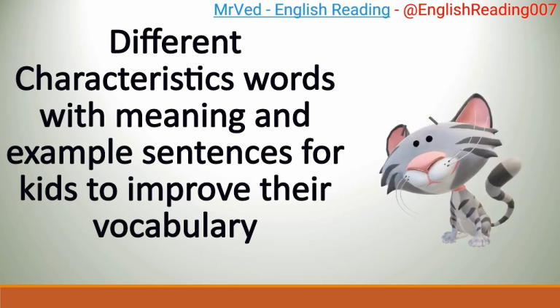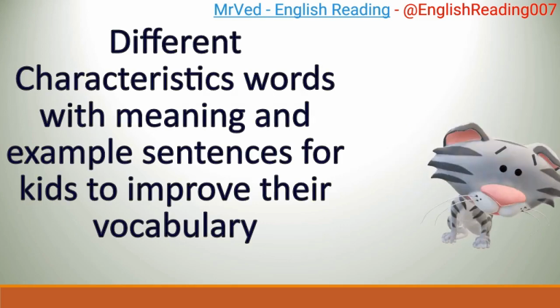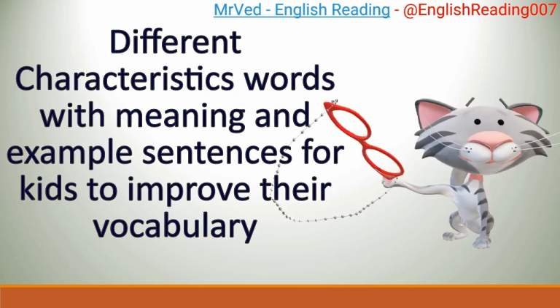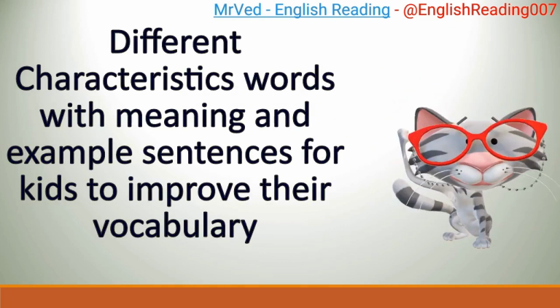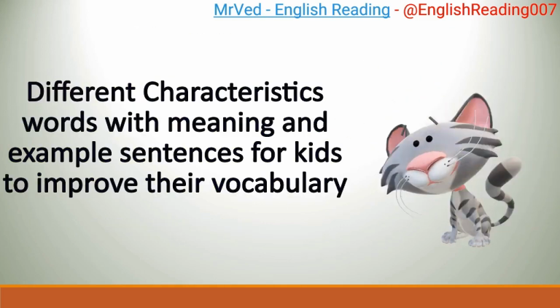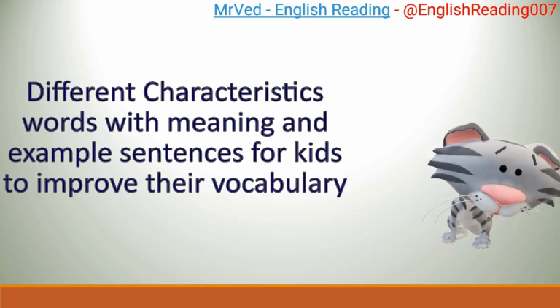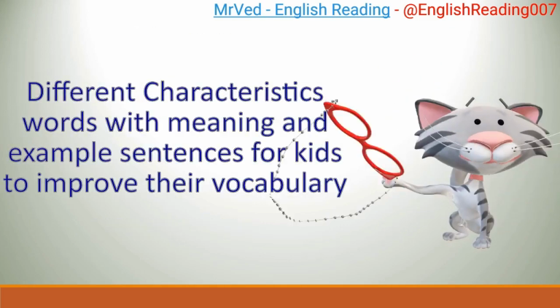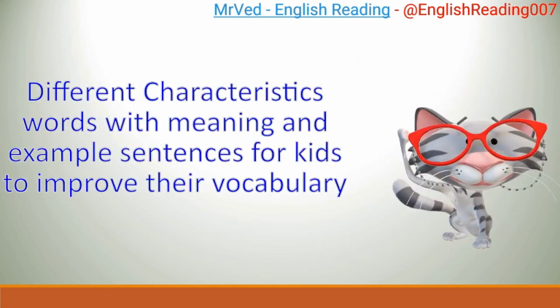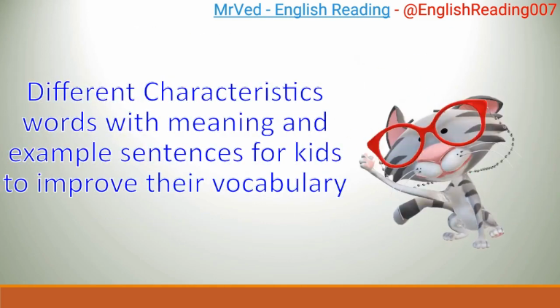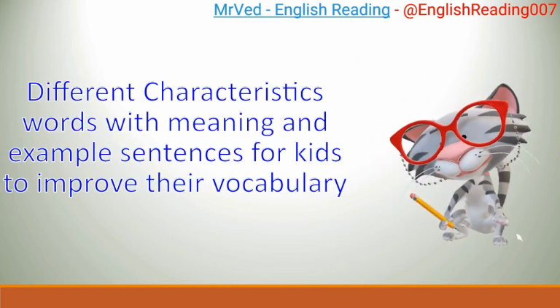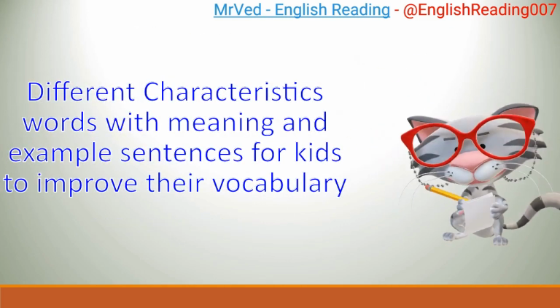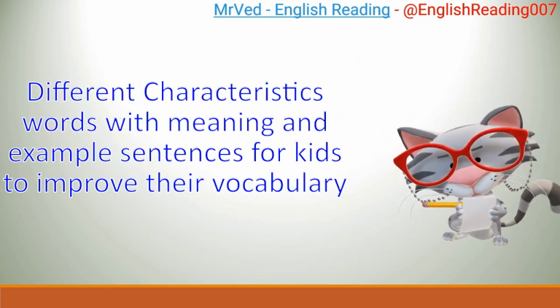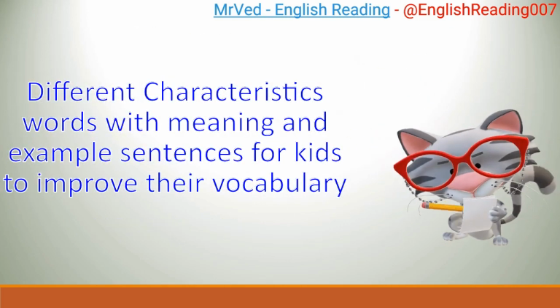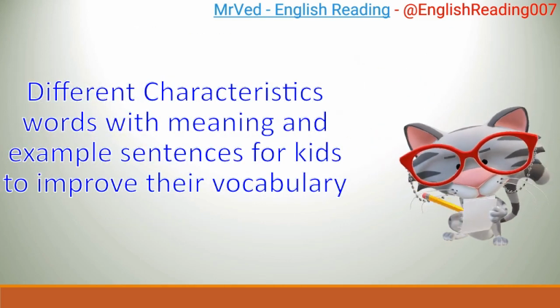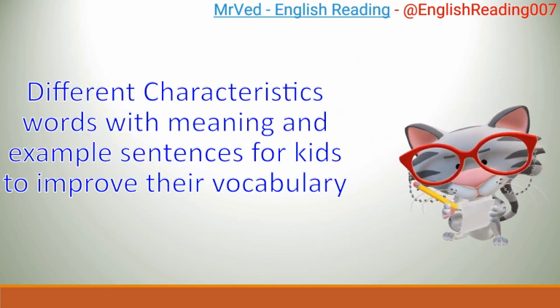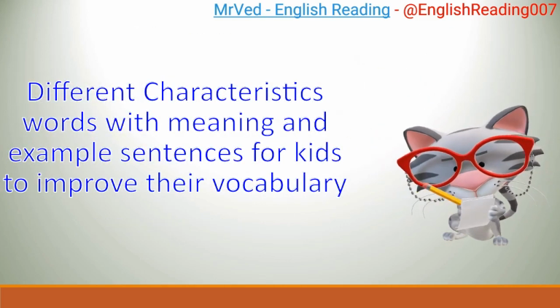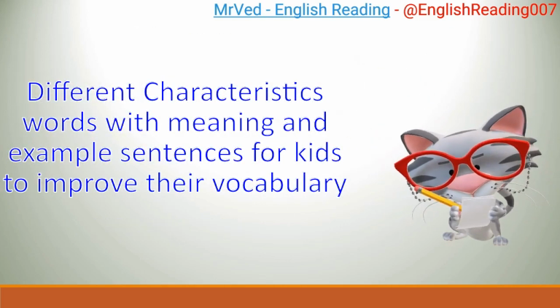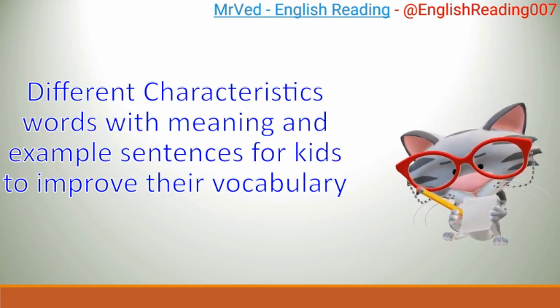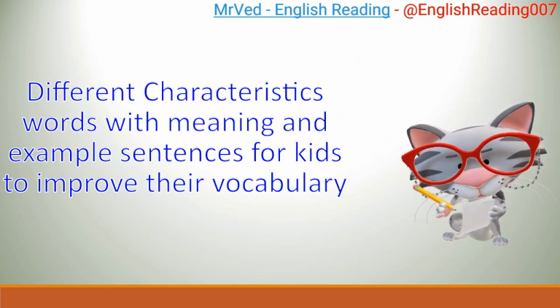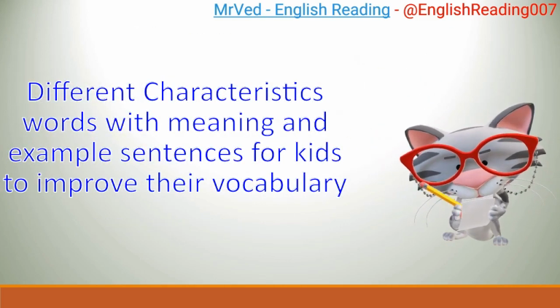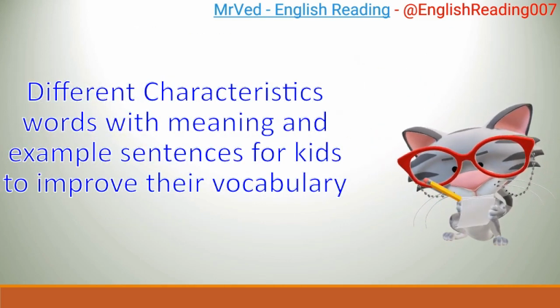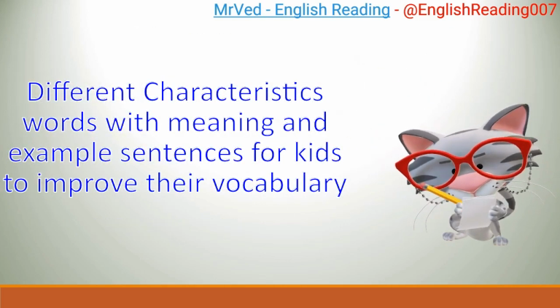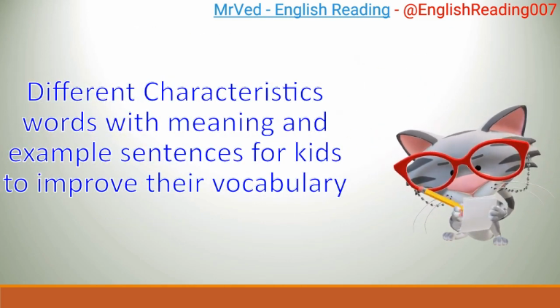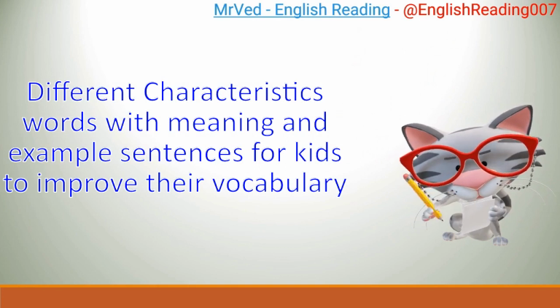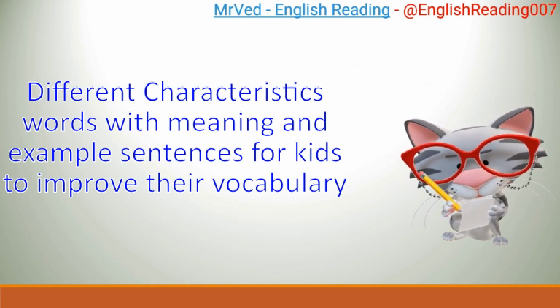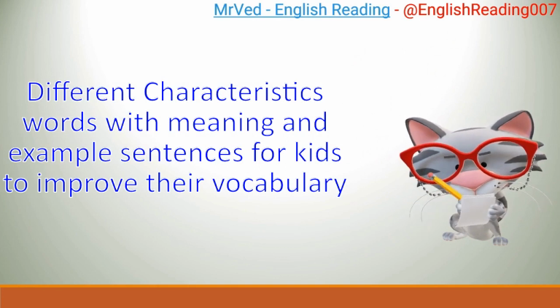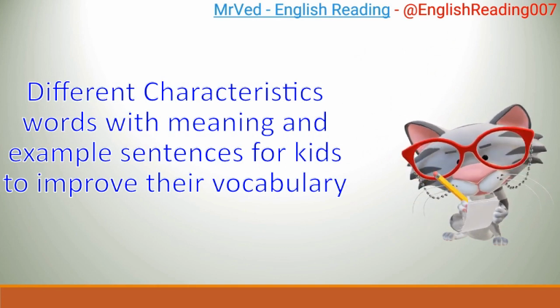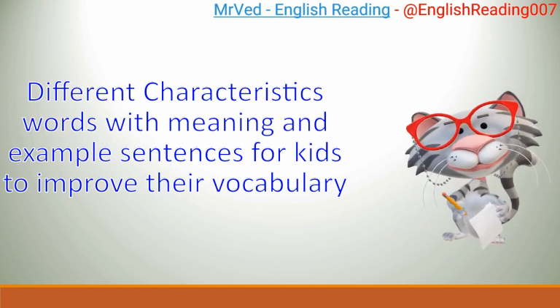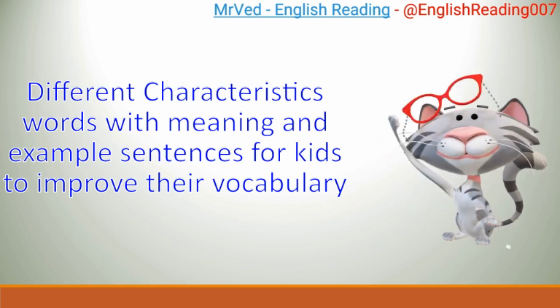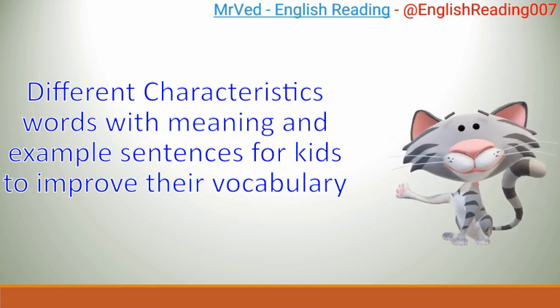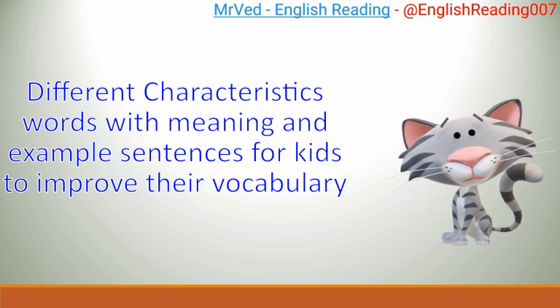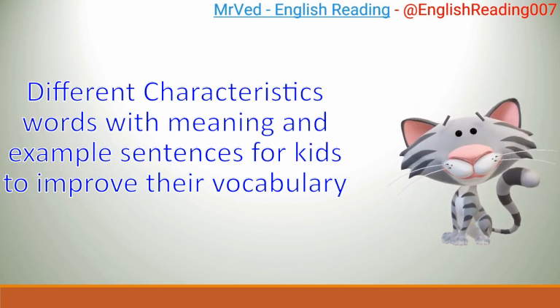Different characteristics: words with meaning and example sentences for kids to improve their vocabulary.